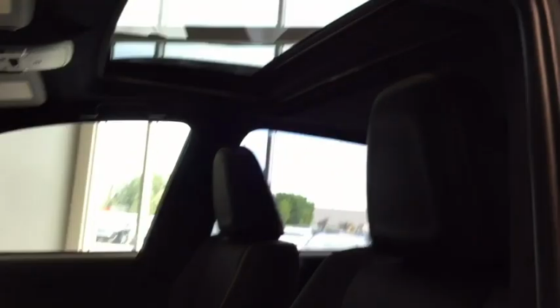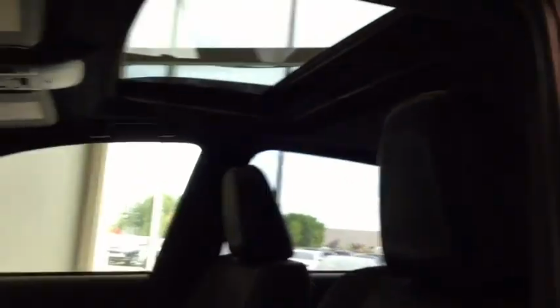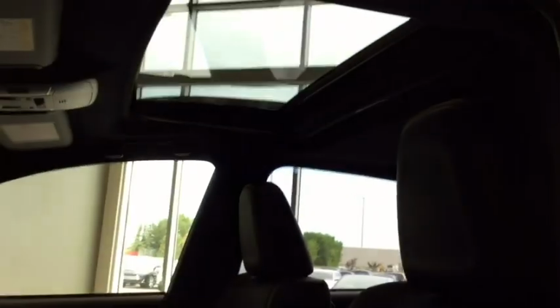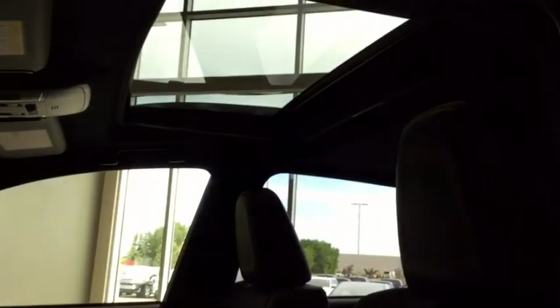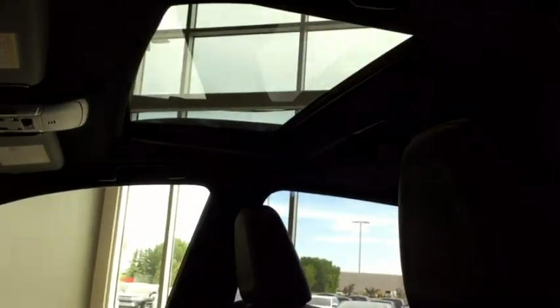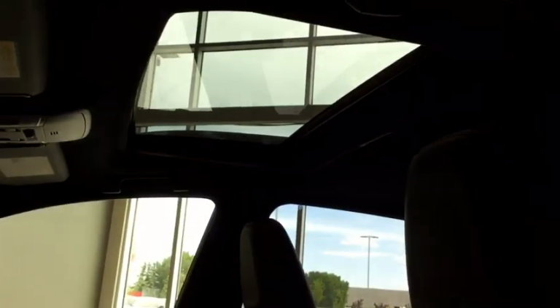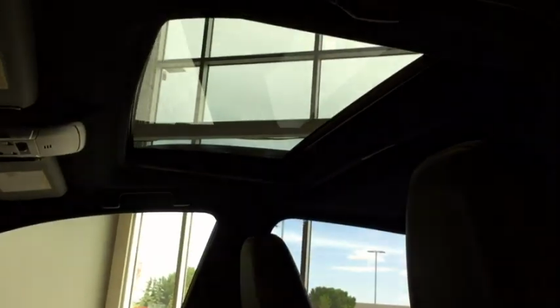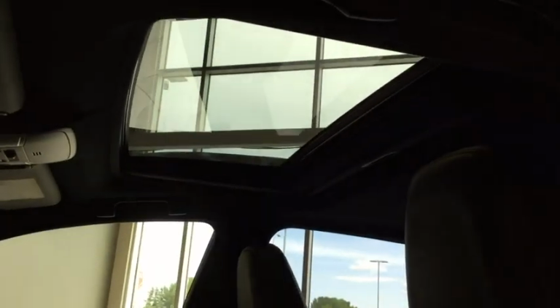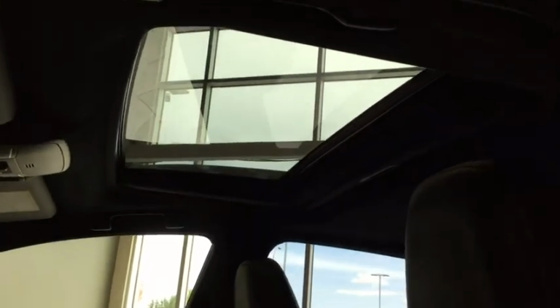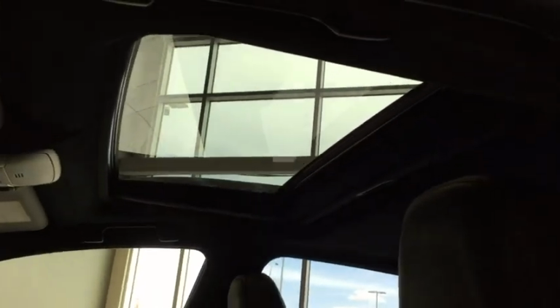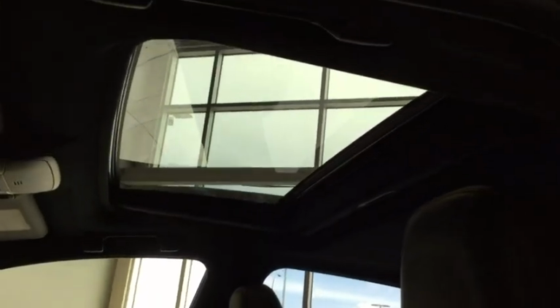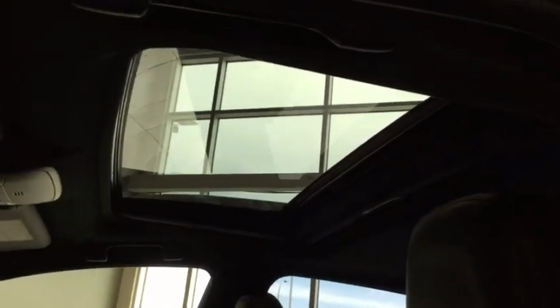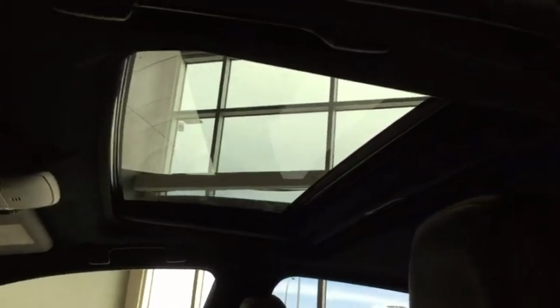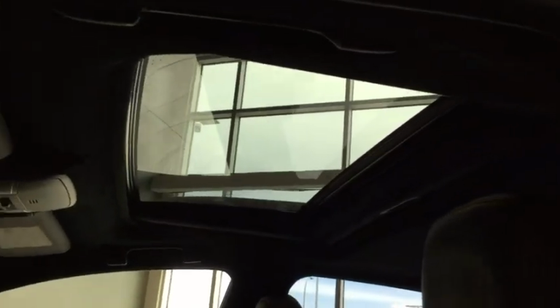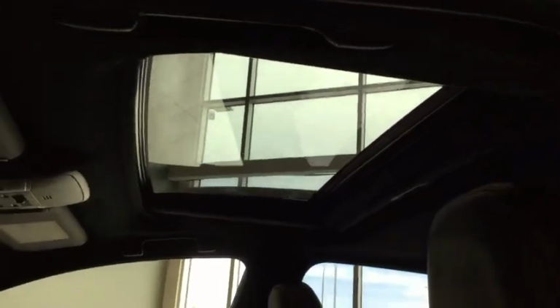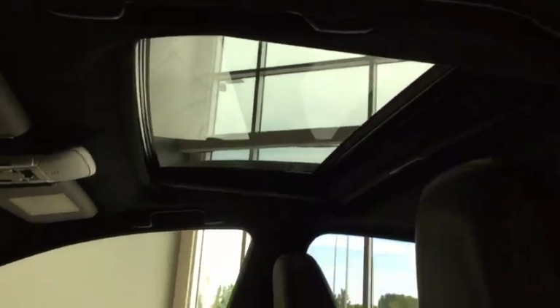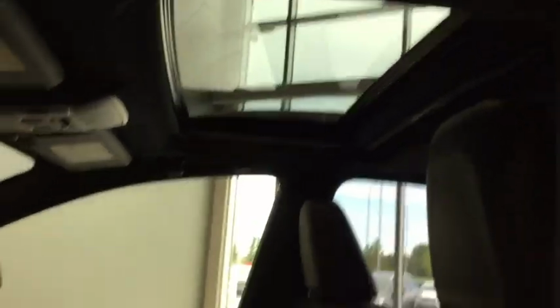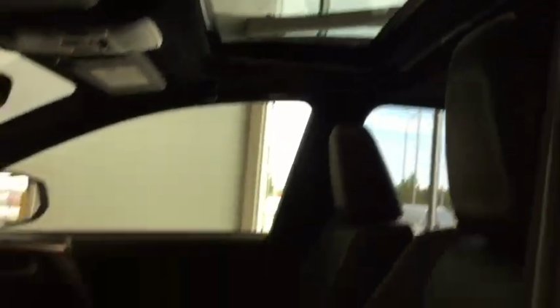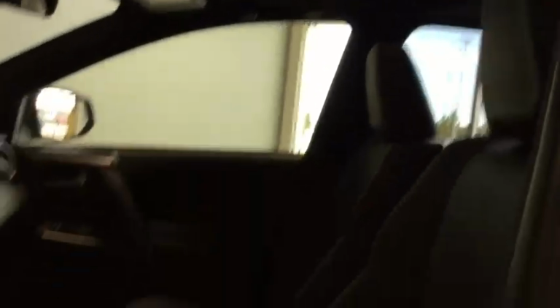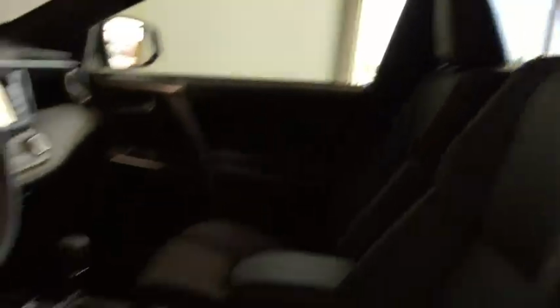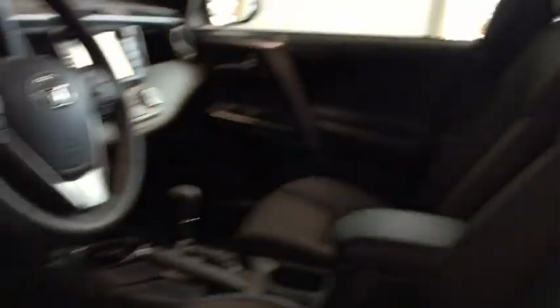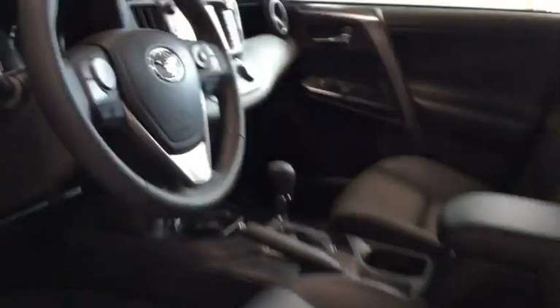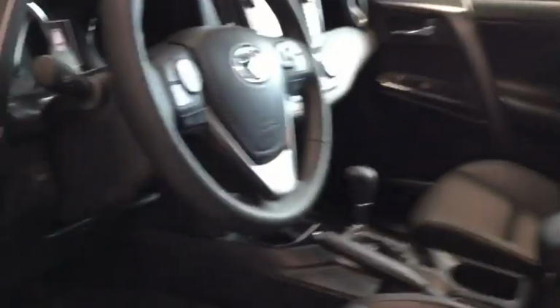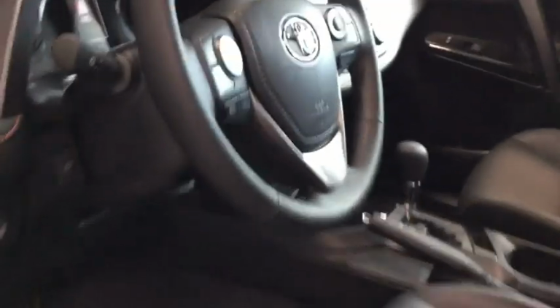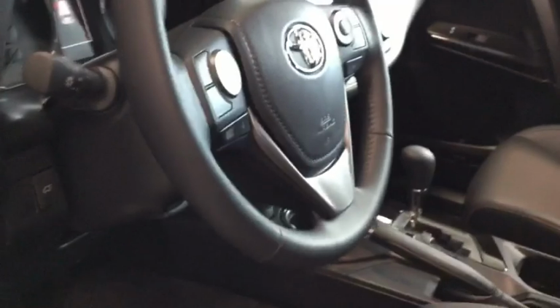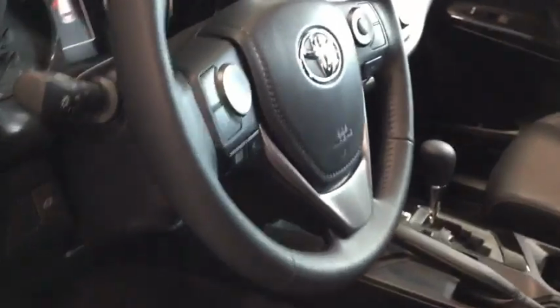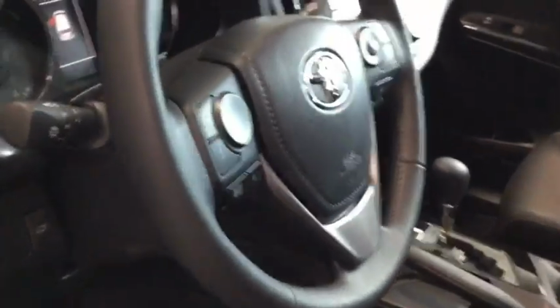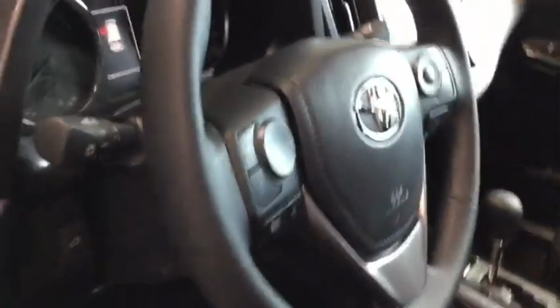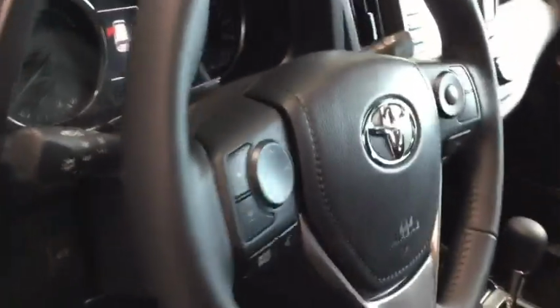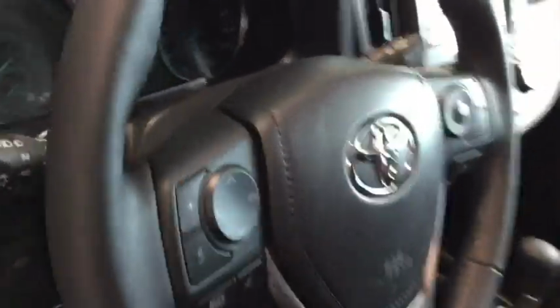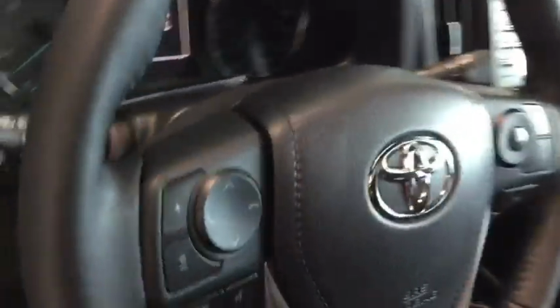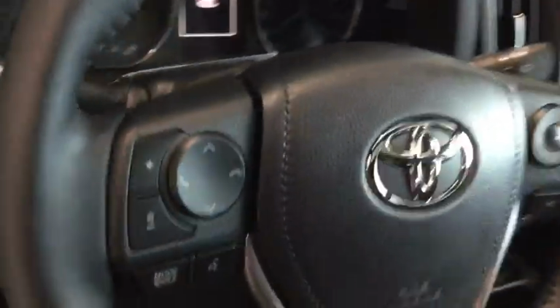Moving a little bit further up, you have your power tilt and slide sunroof — great for those gorgeous summer days that we all know and love in Alberta.